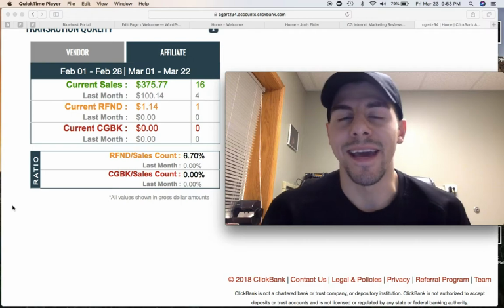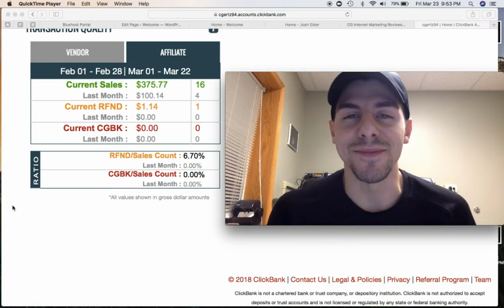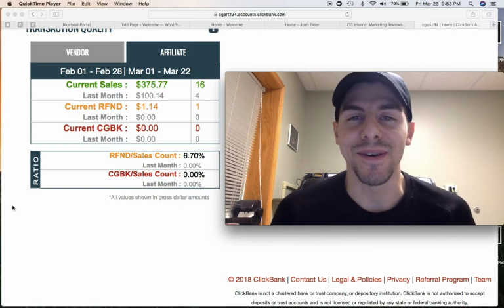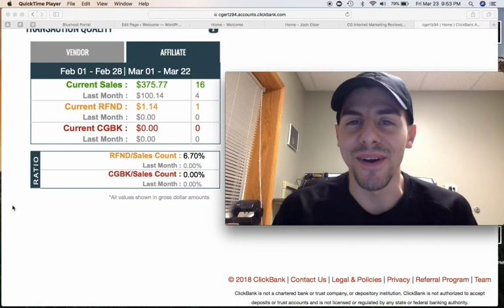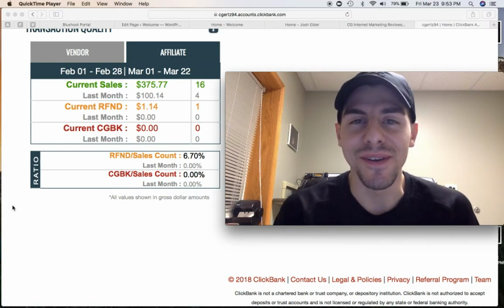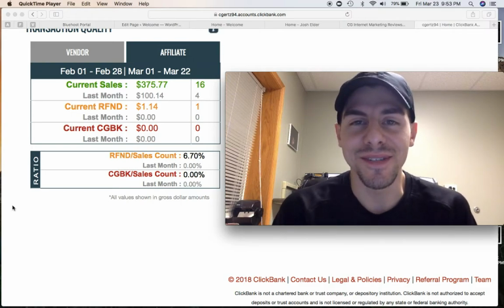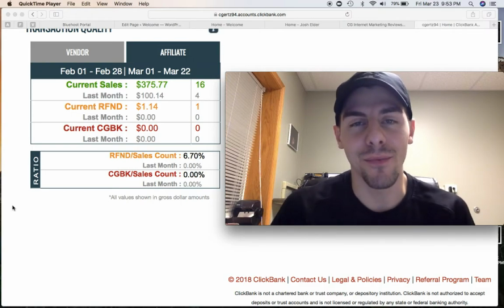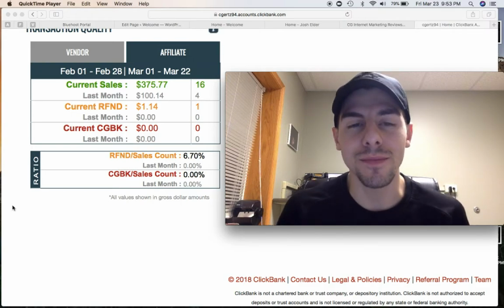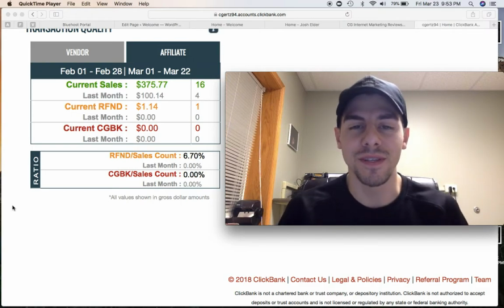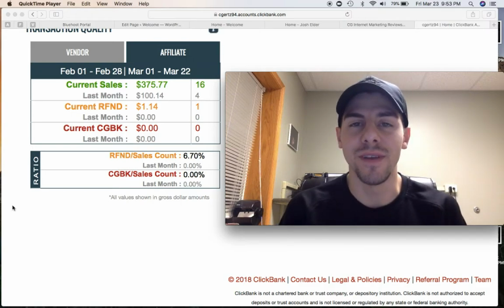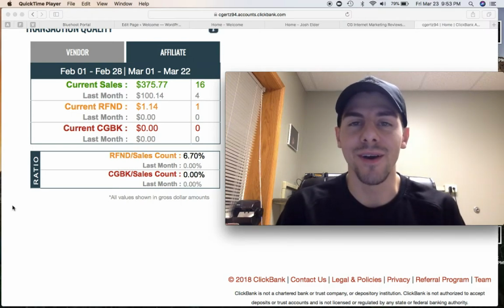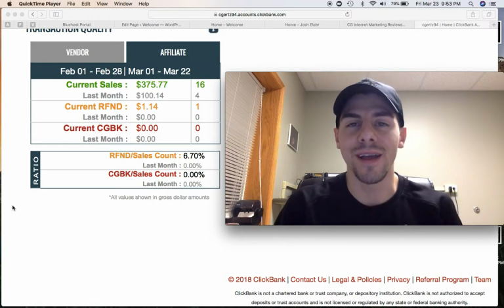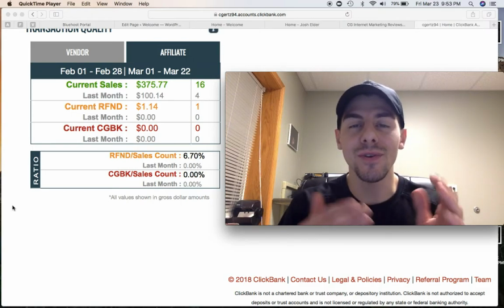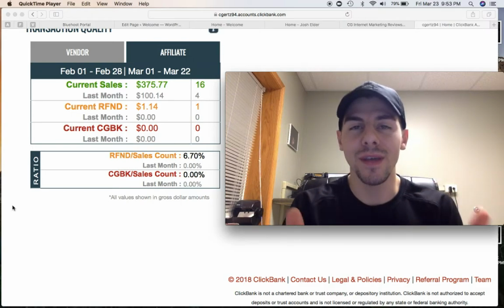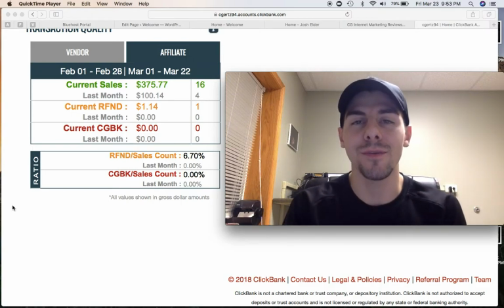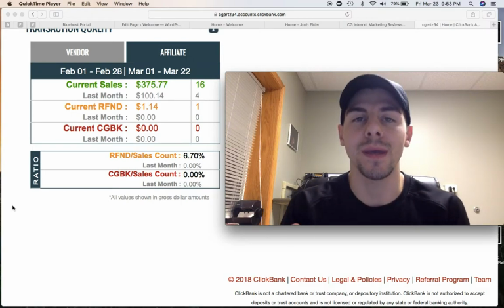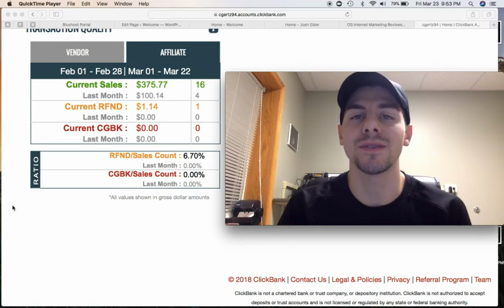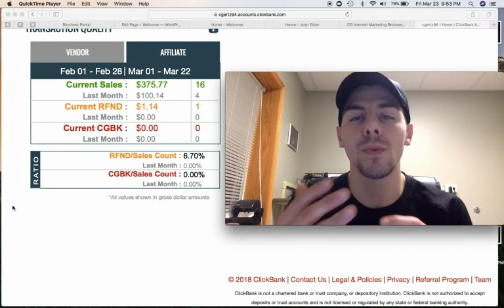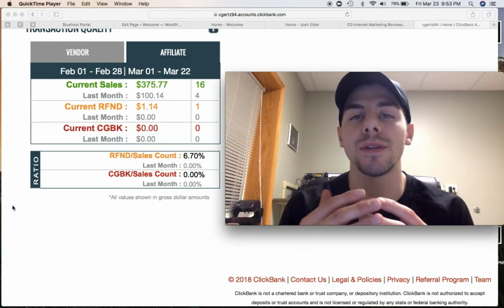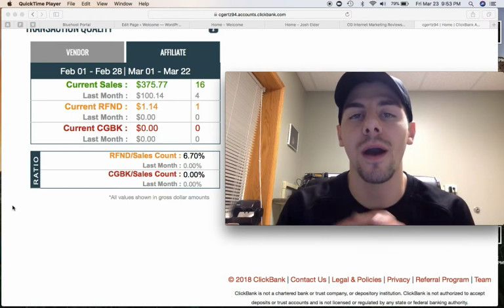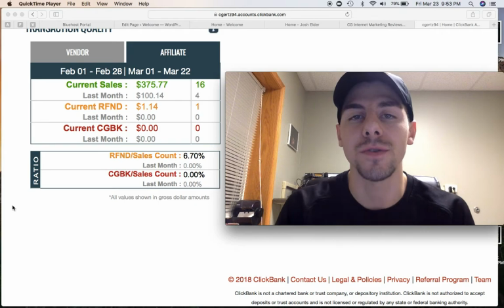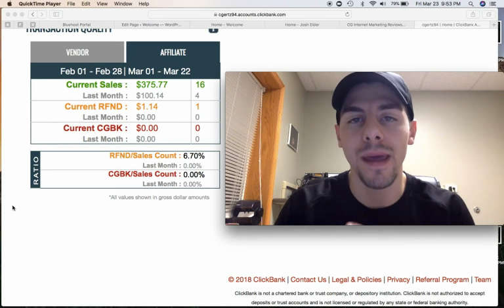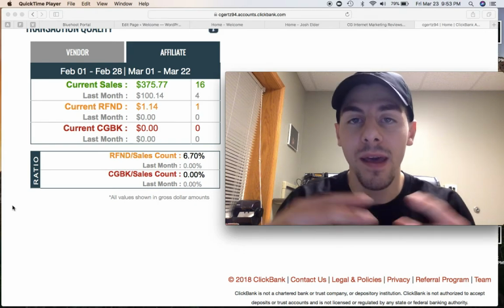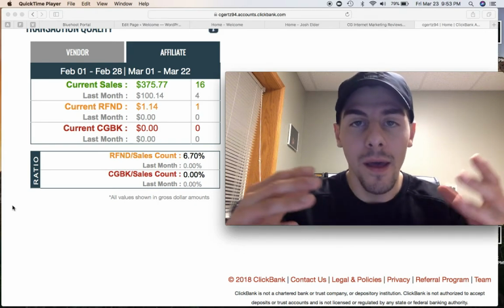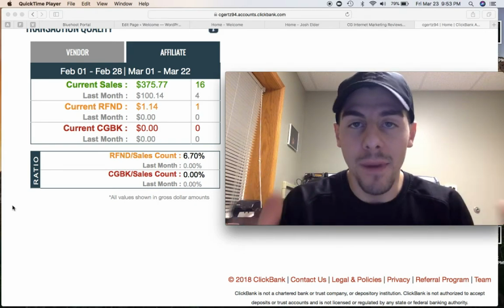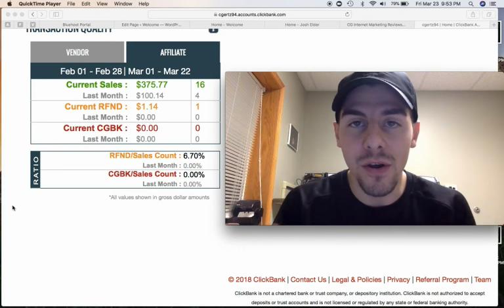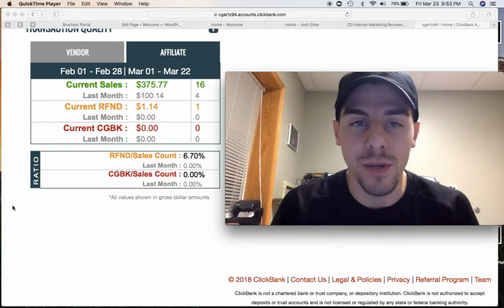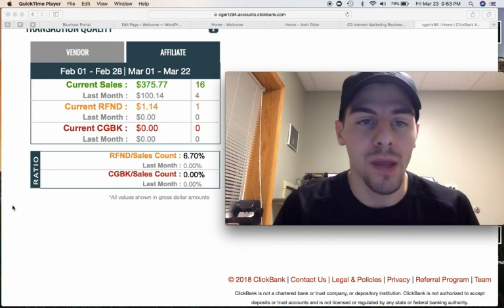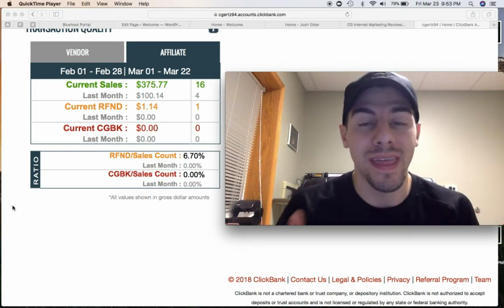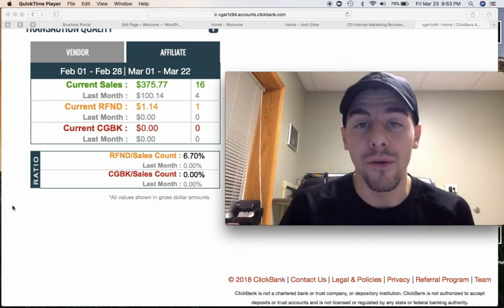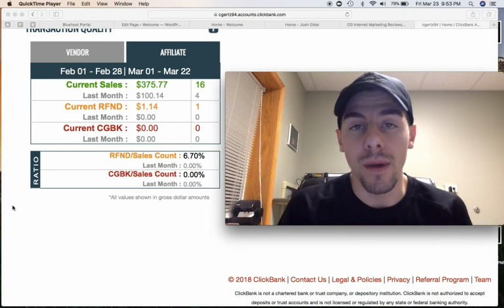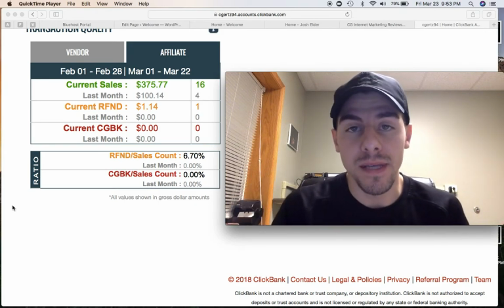Hey guys, what's going on? Cody Gertz here. Welcome to this video. You're here because you want to know how to make money on ClickBank without a website.